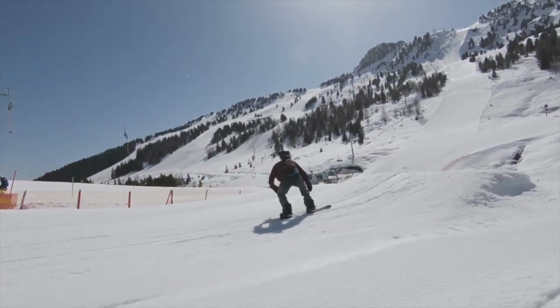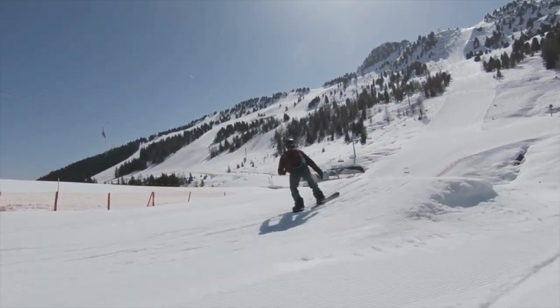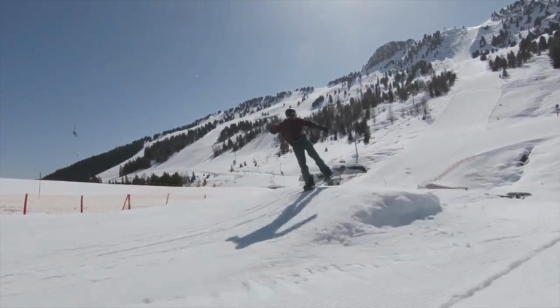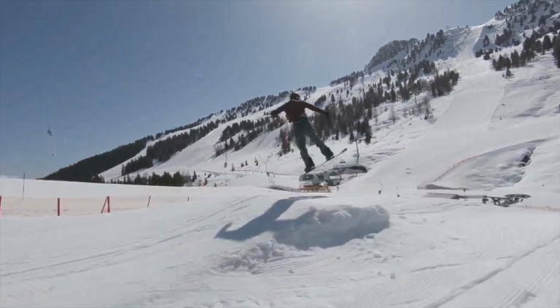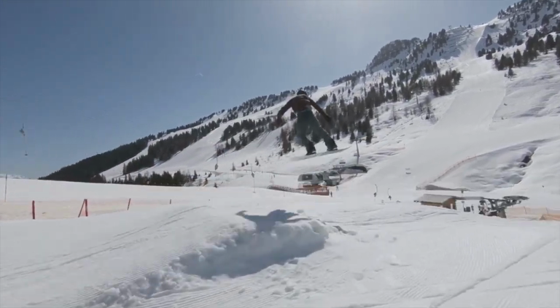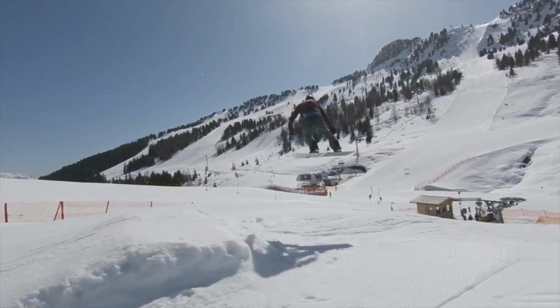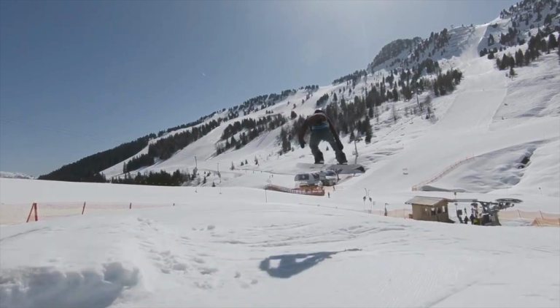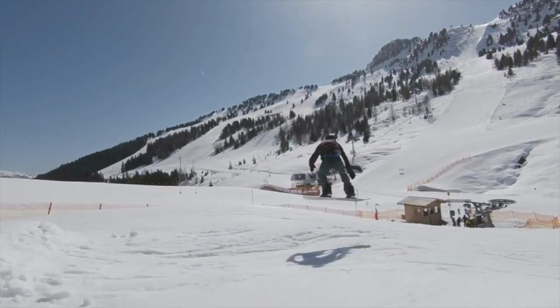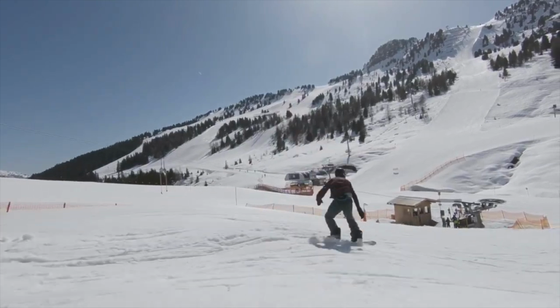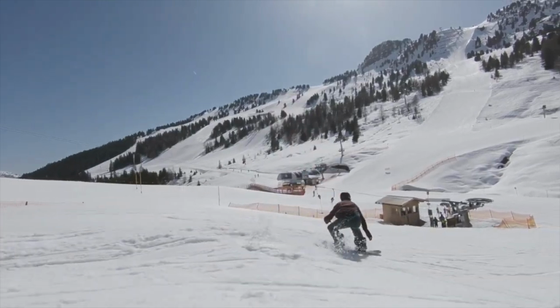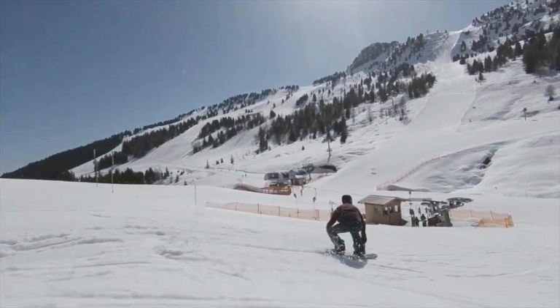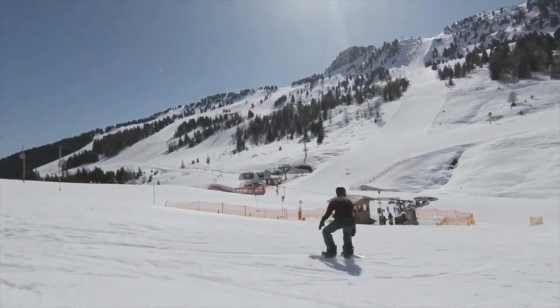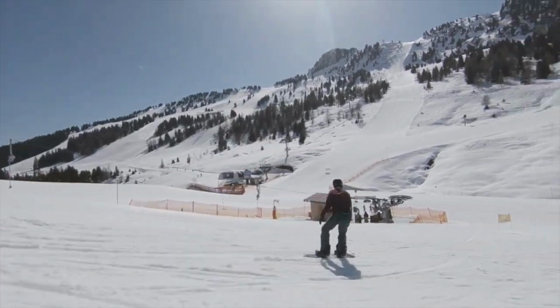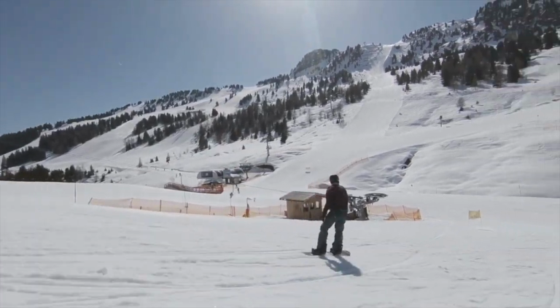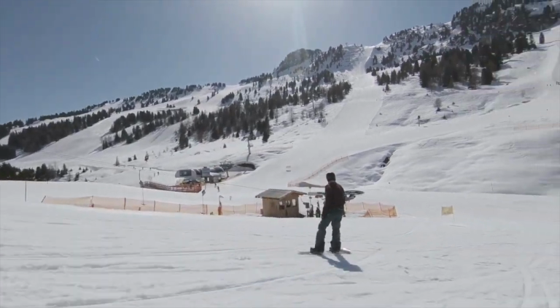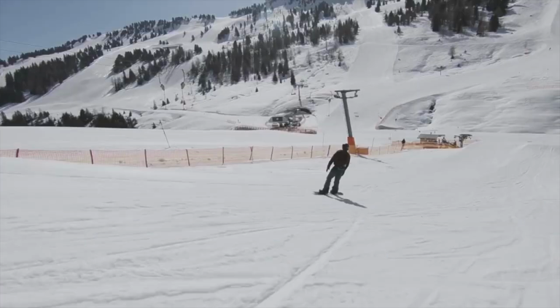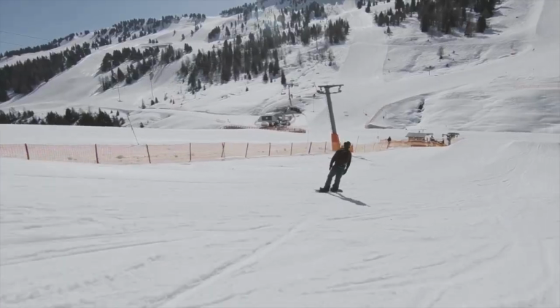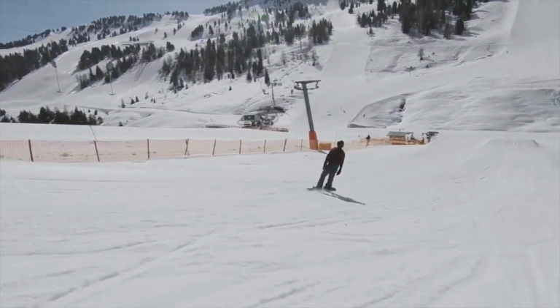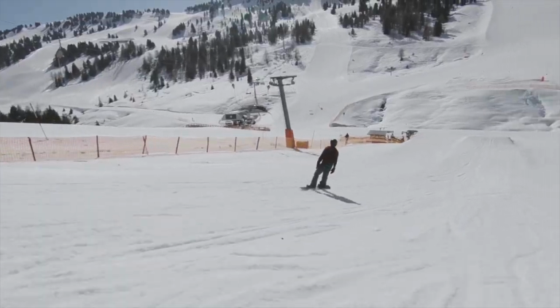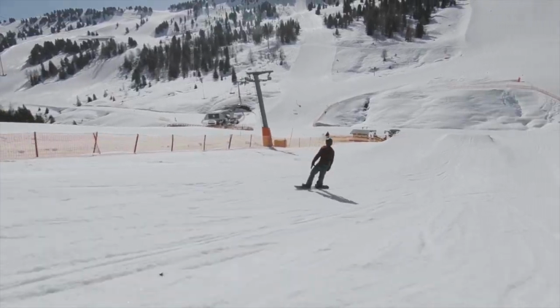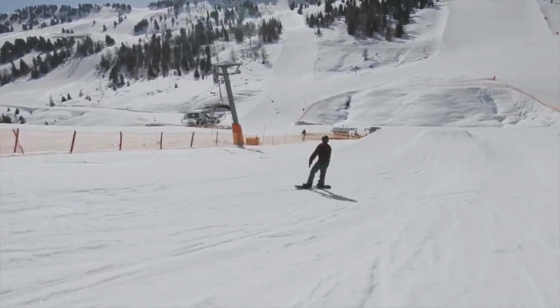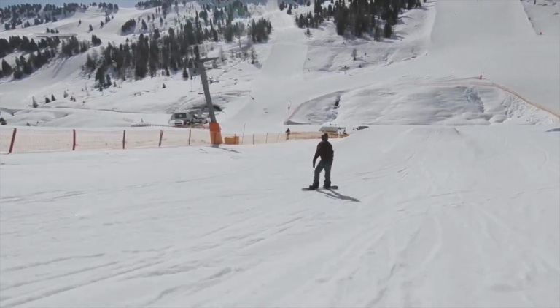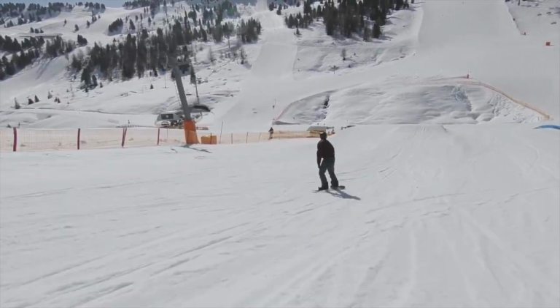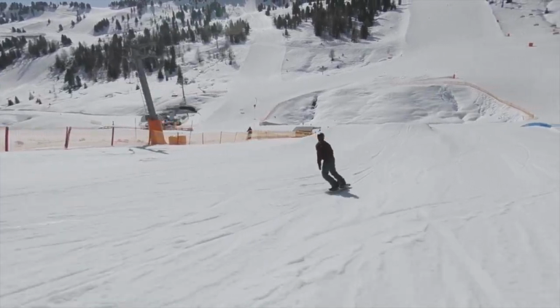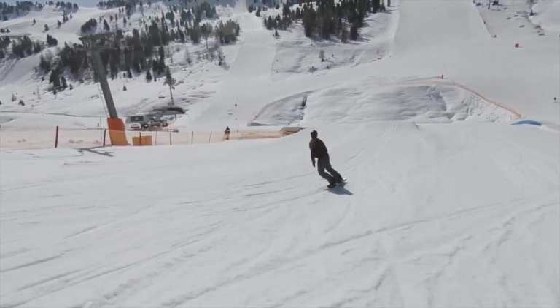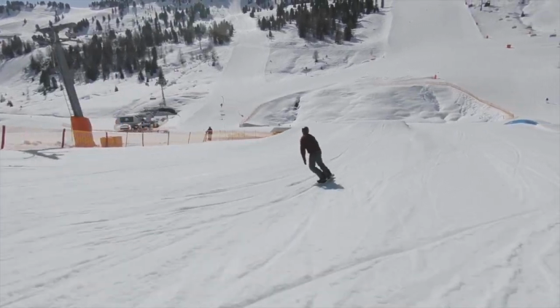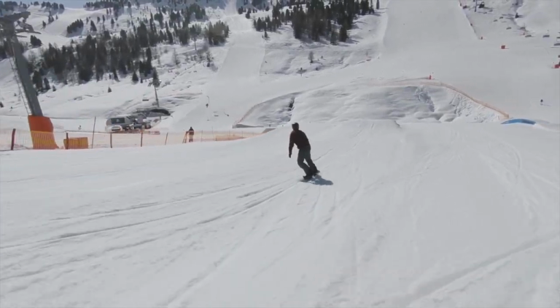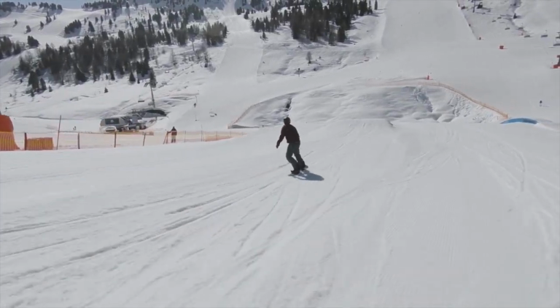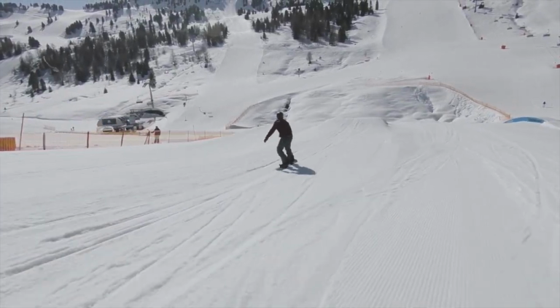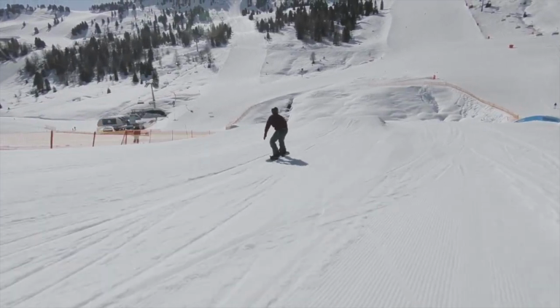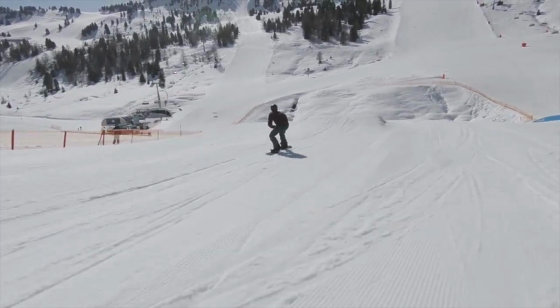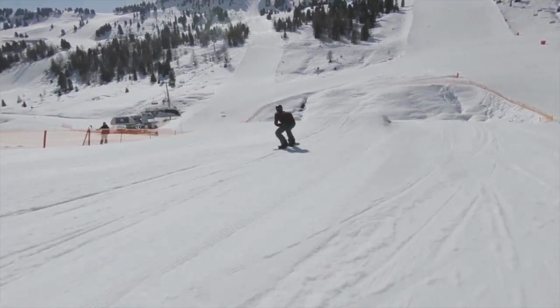Look to push your knees out as you're going up the kicker, and that will help to create a more stable platform for the pop.